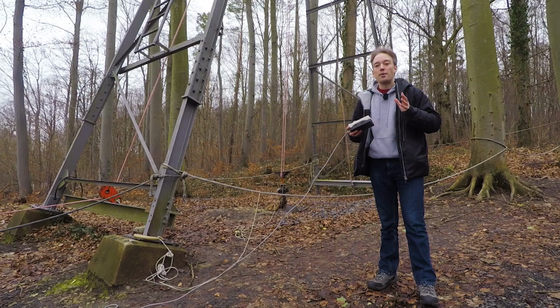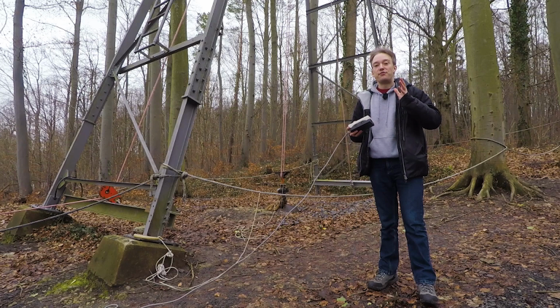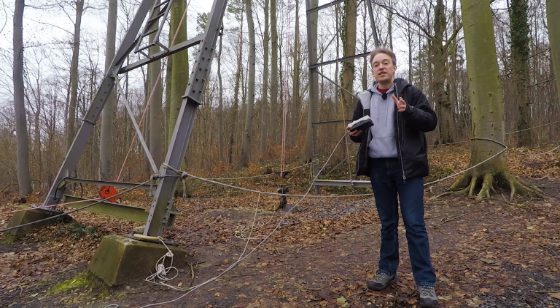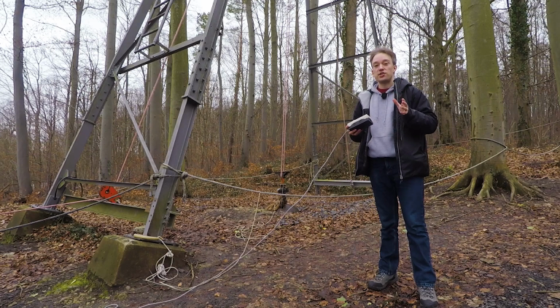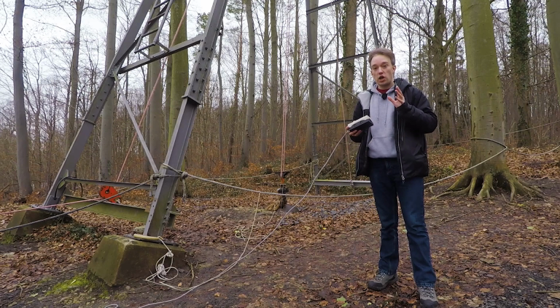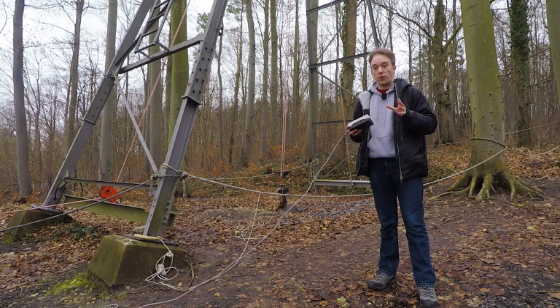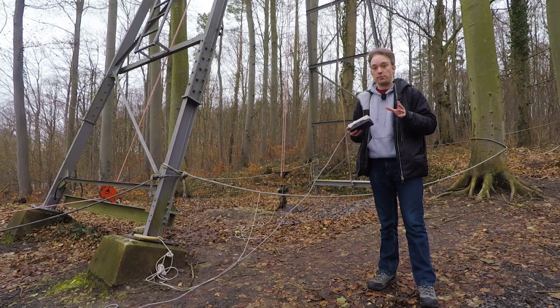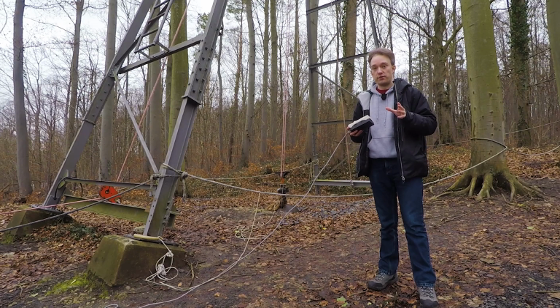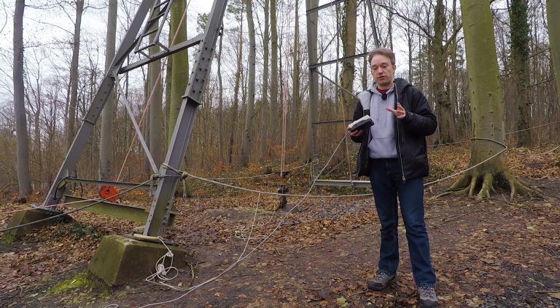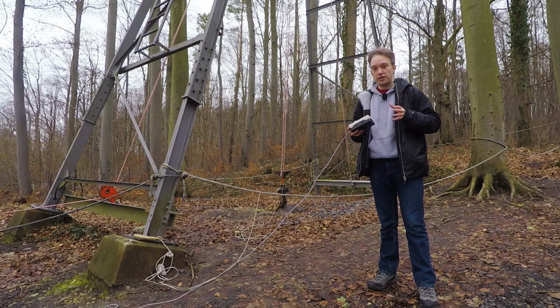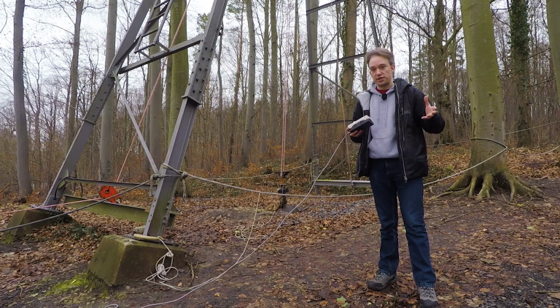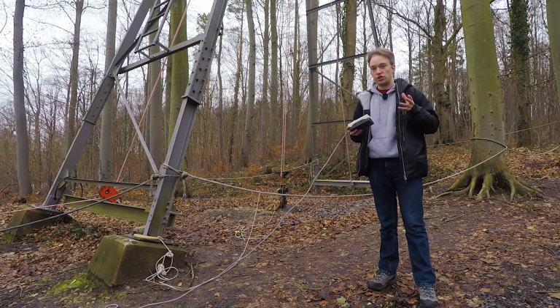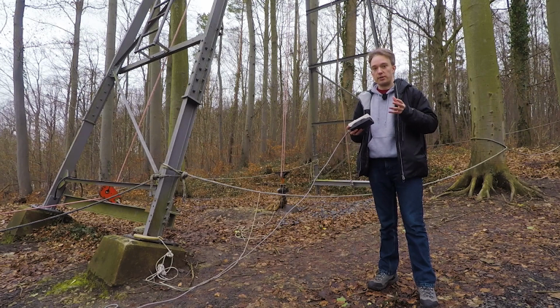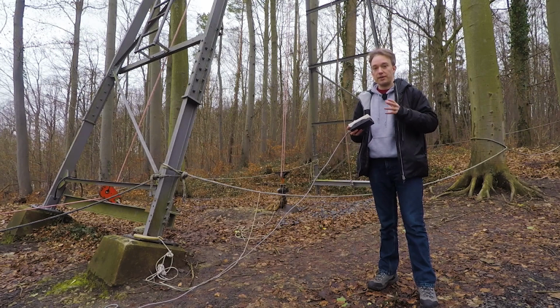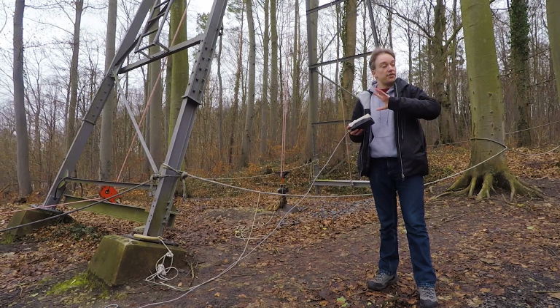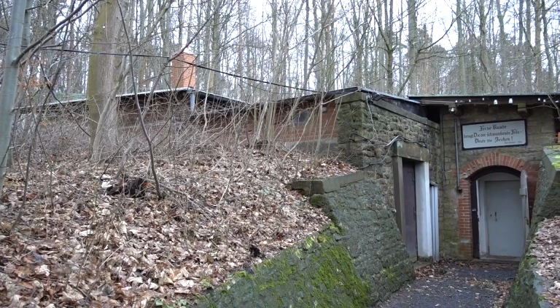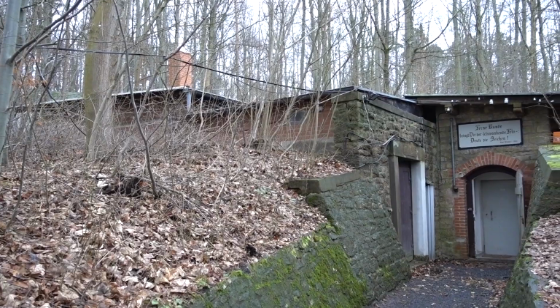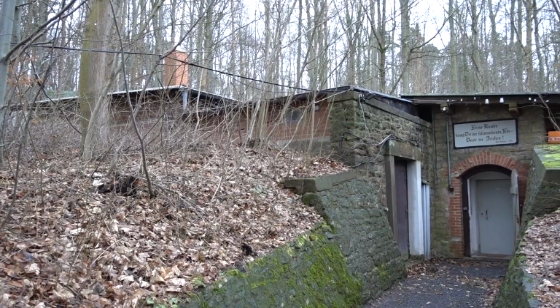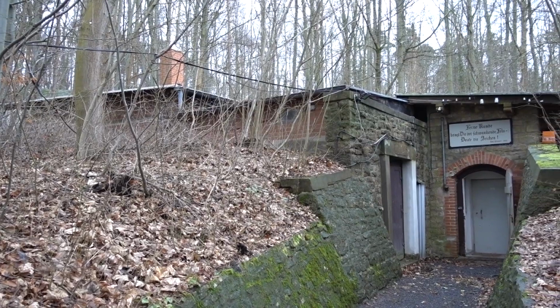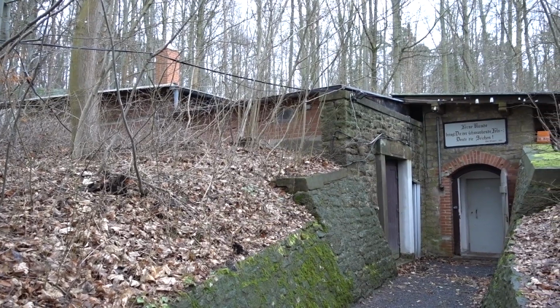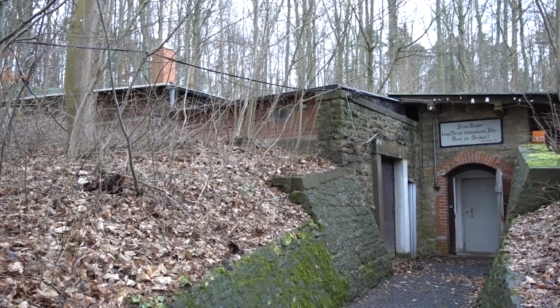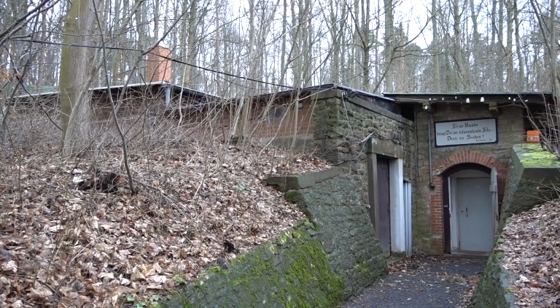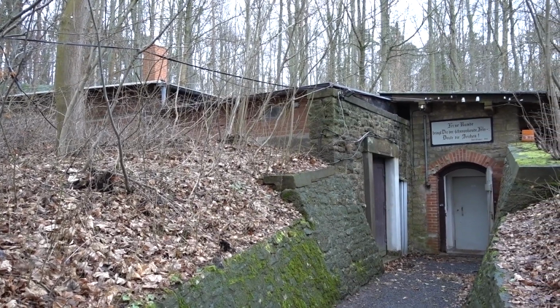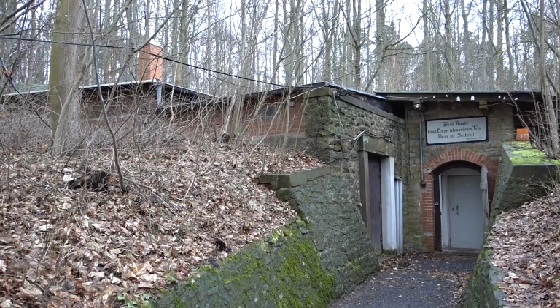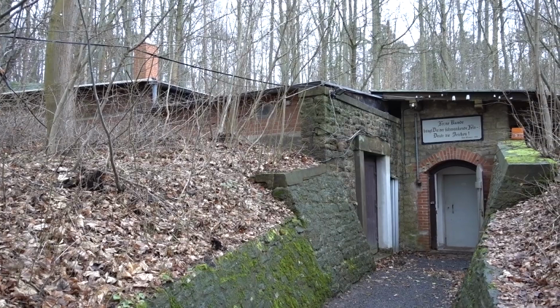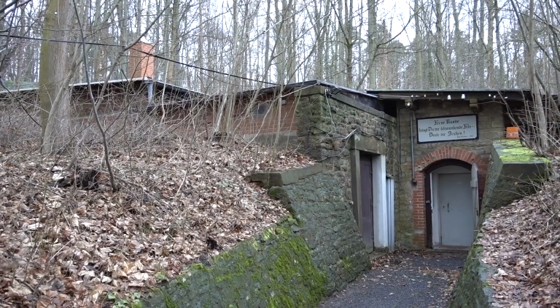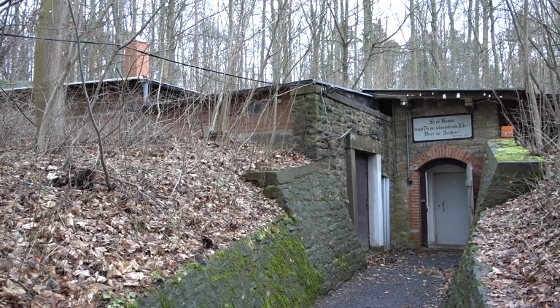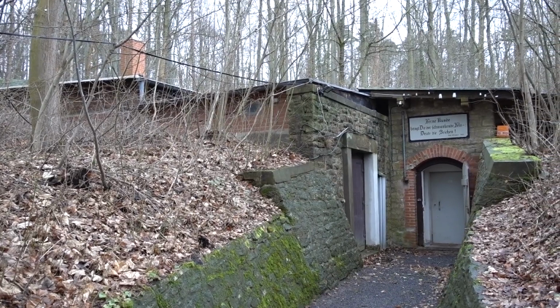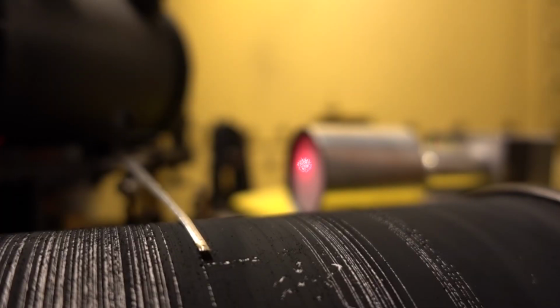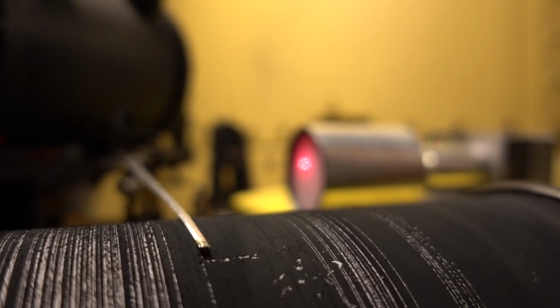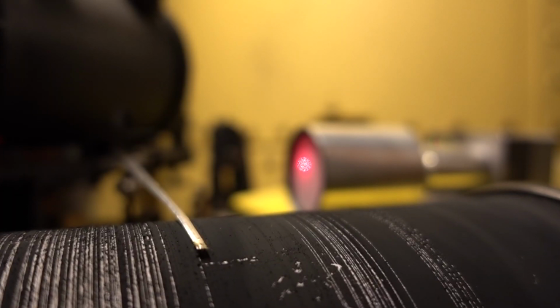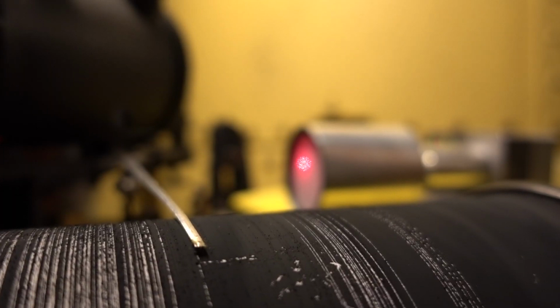I'm at Wichert's earthquake observatory in Göttingen, Germany. This is the oldest working seismic station — earthquake detector — in the world.